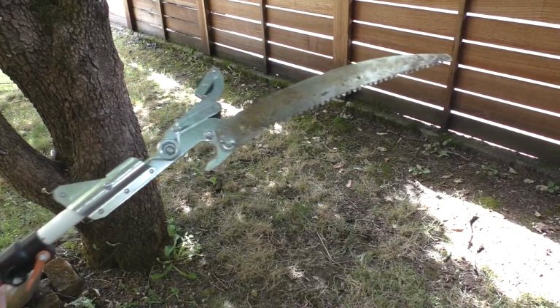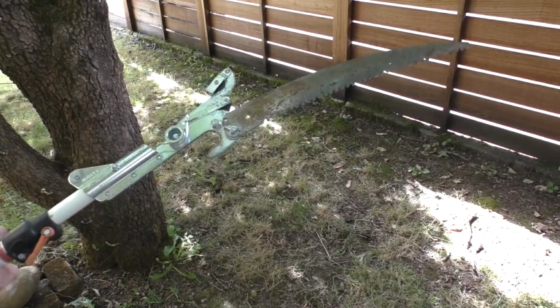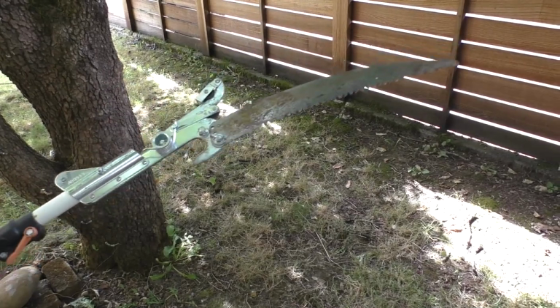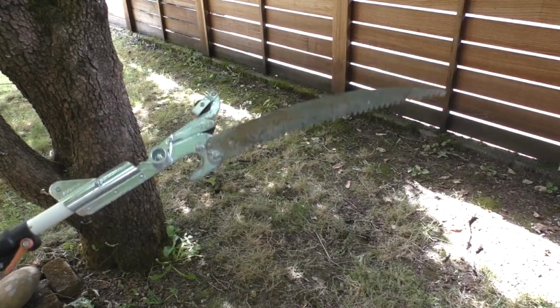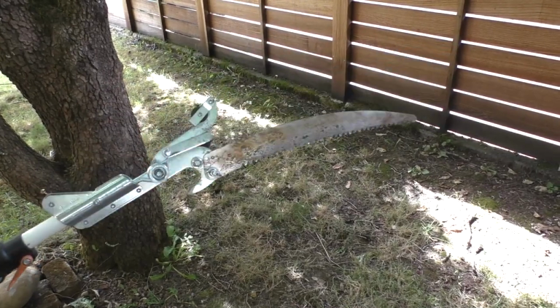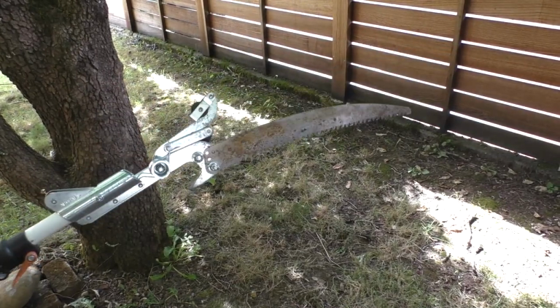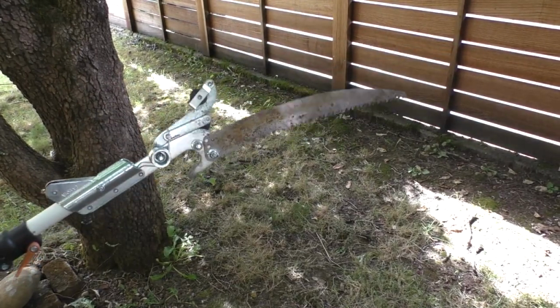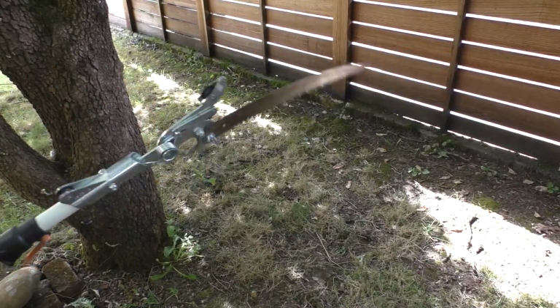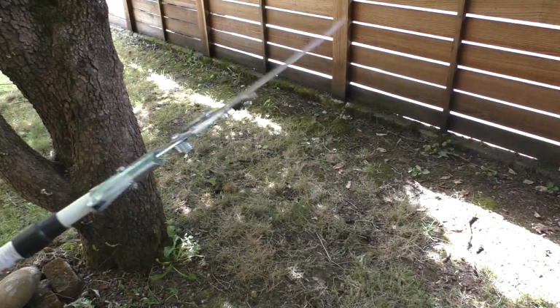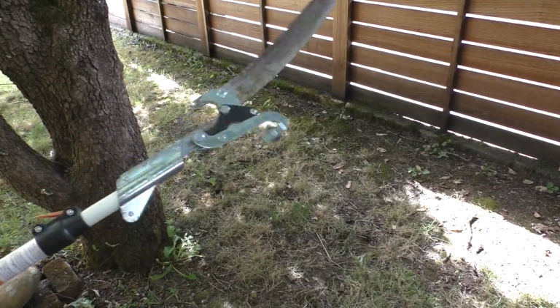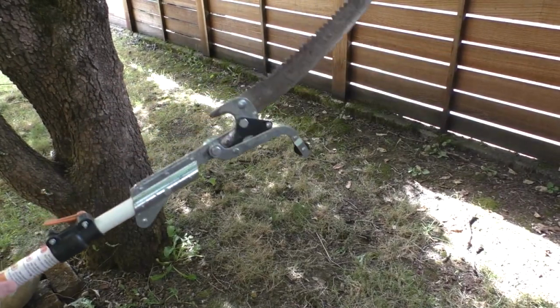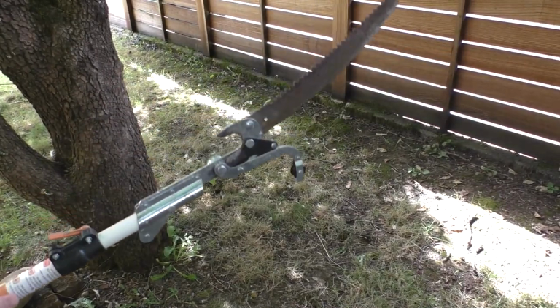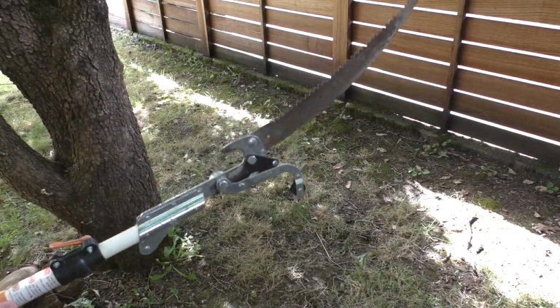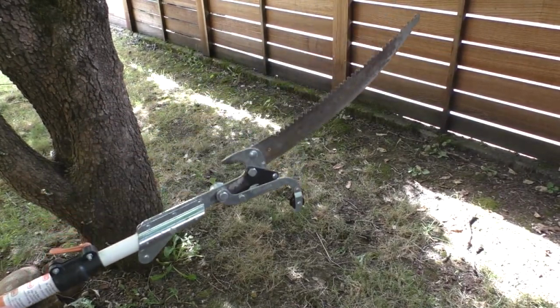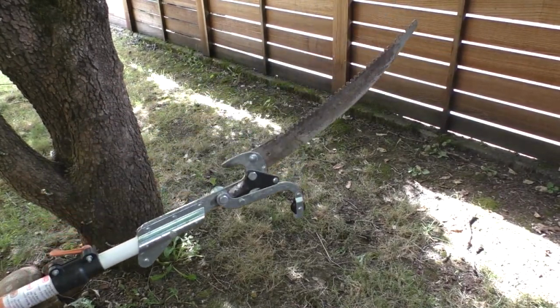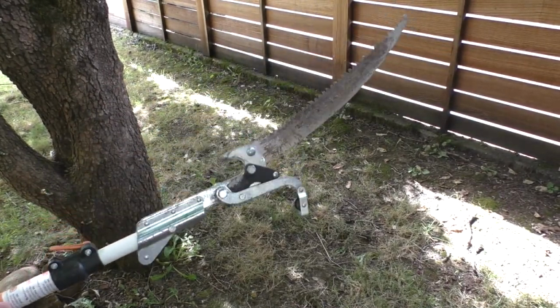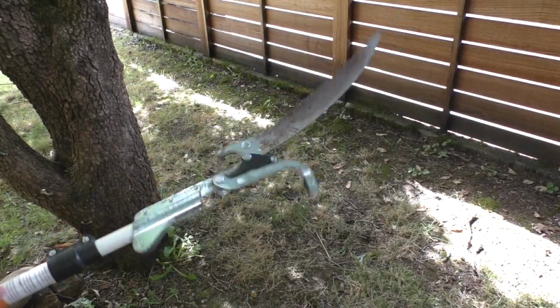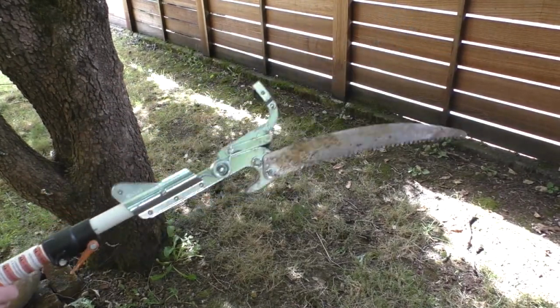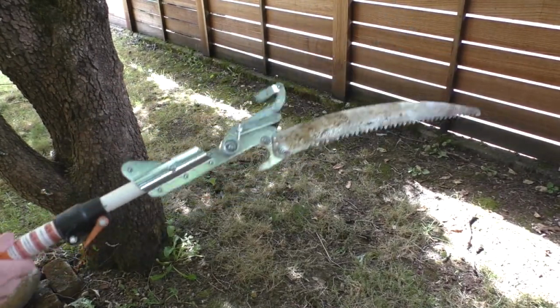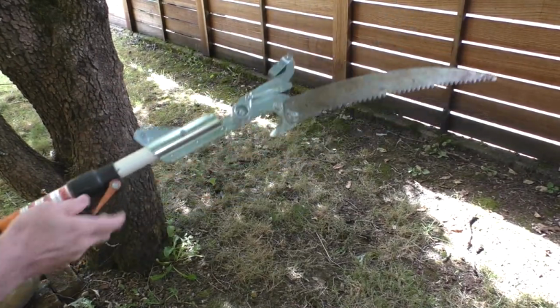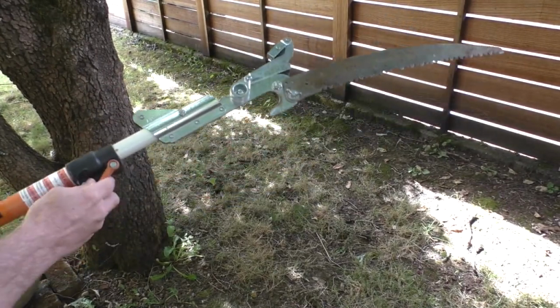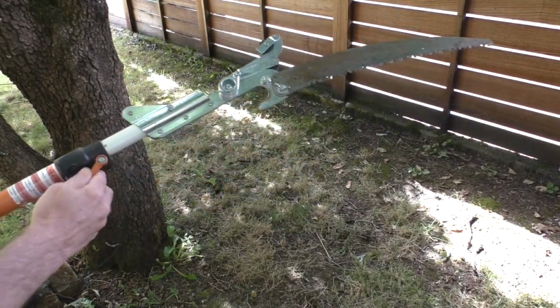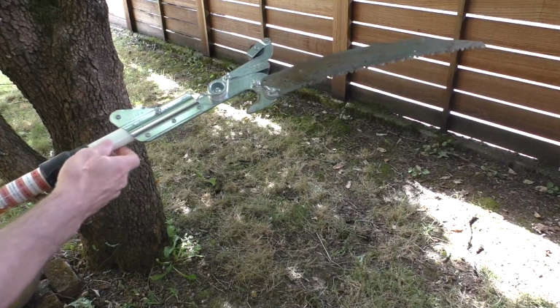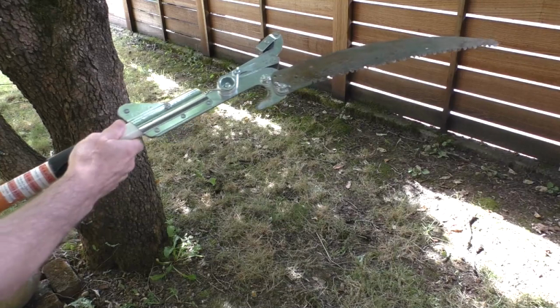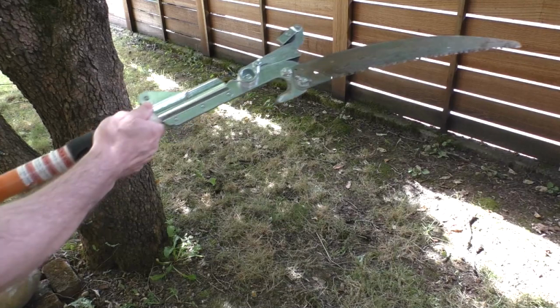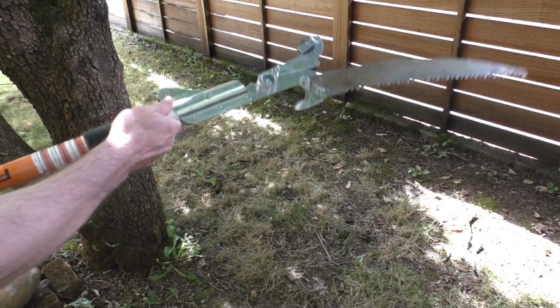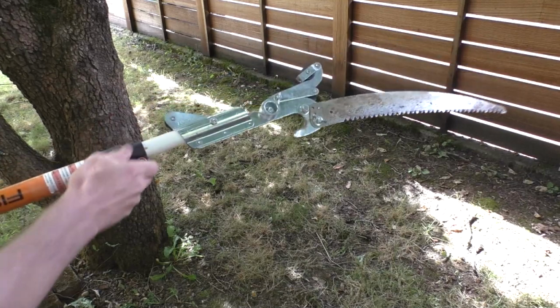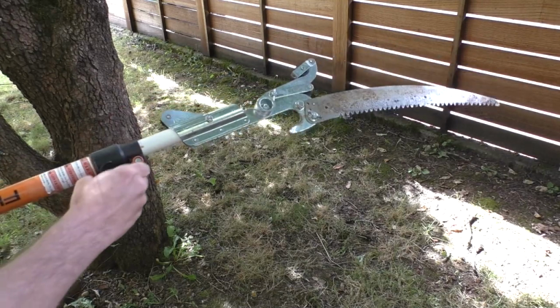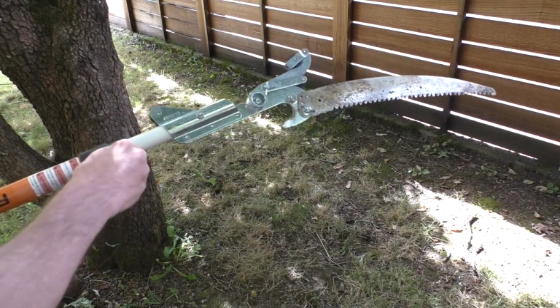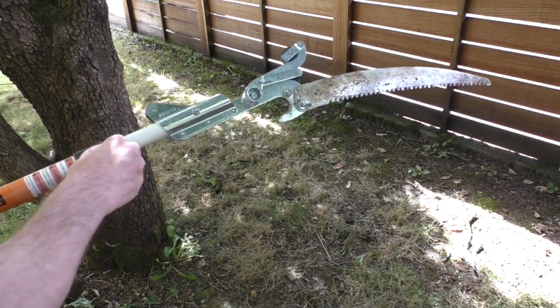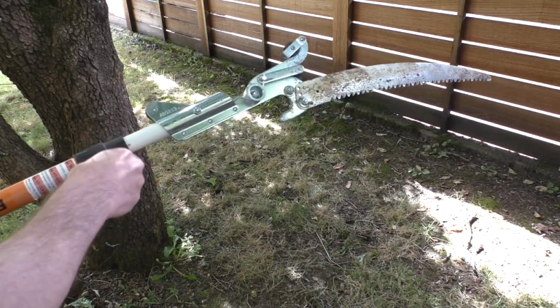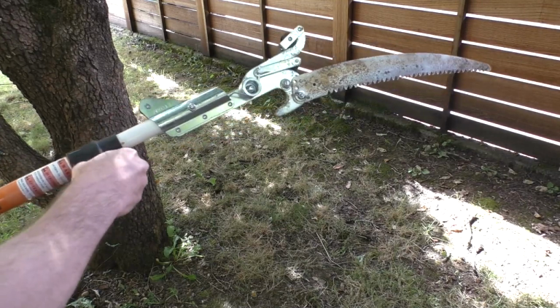Hello, this is Gio. Hey look what I have here — I have a telescoping tree pruner.